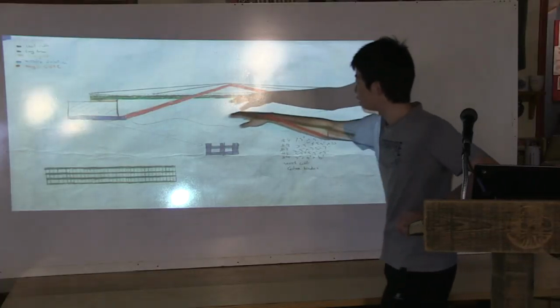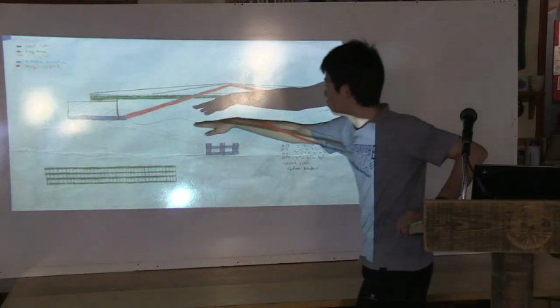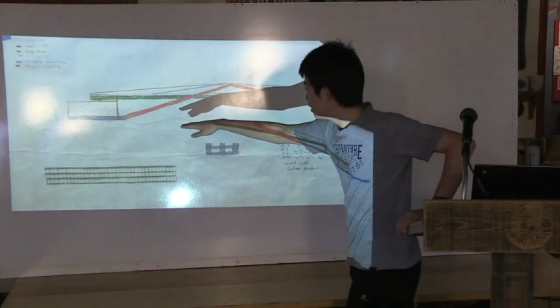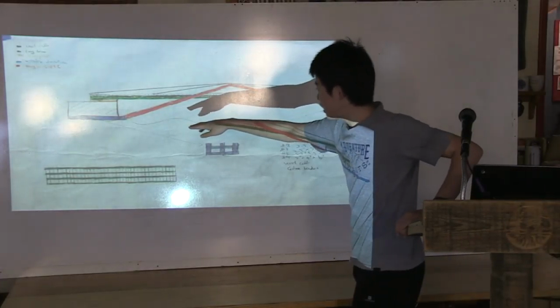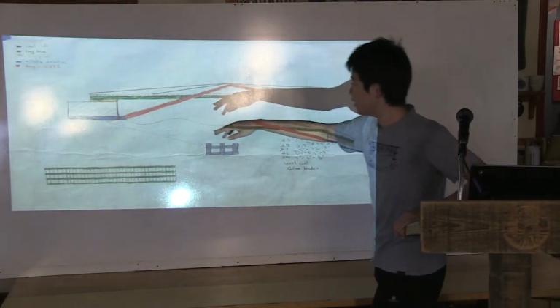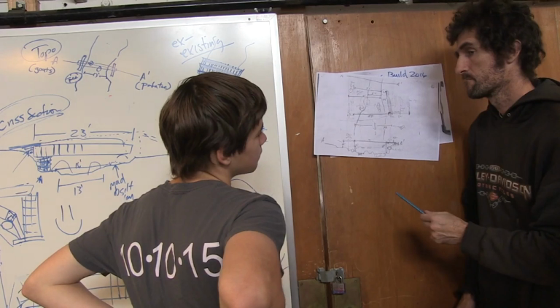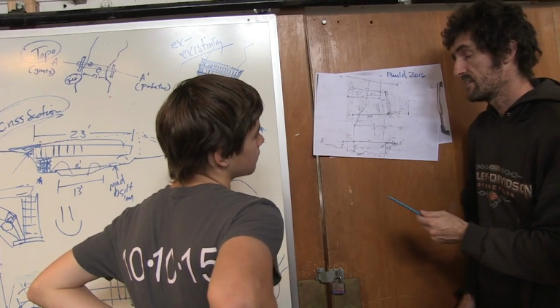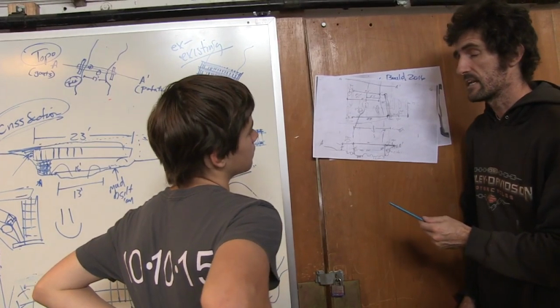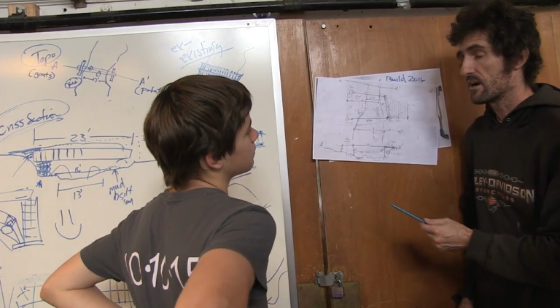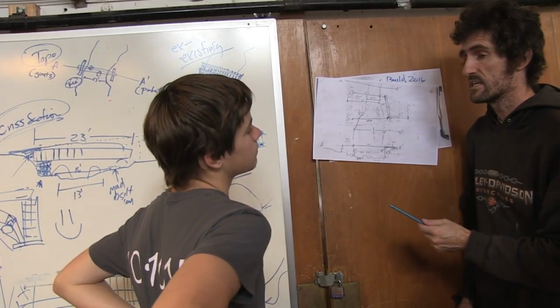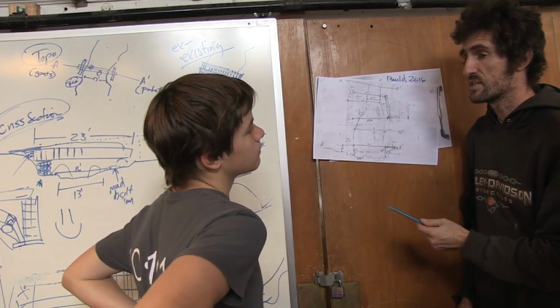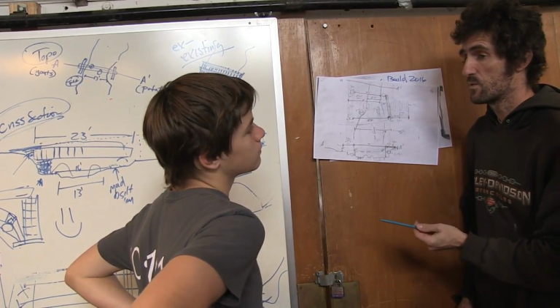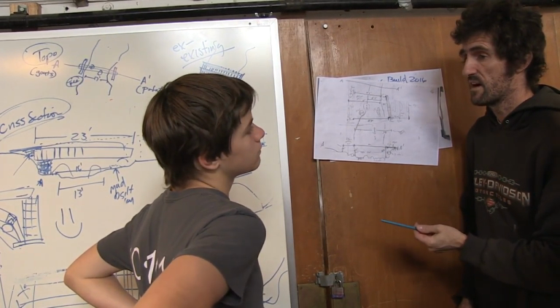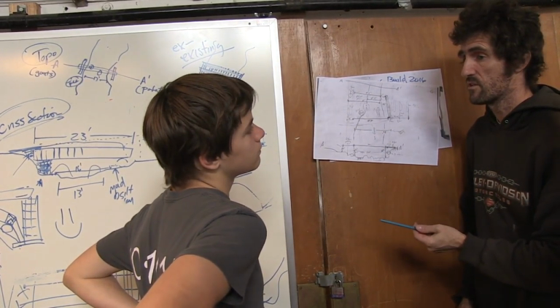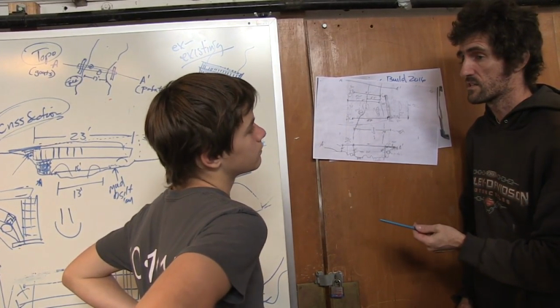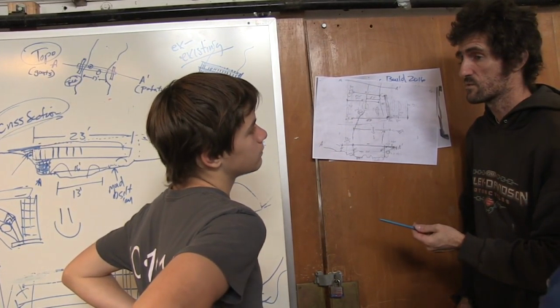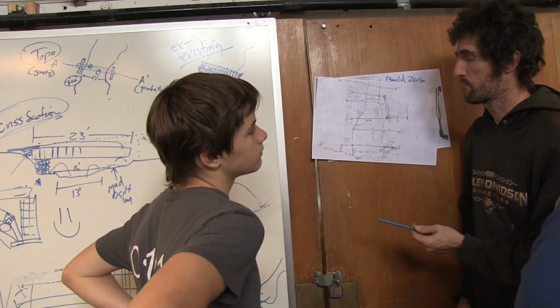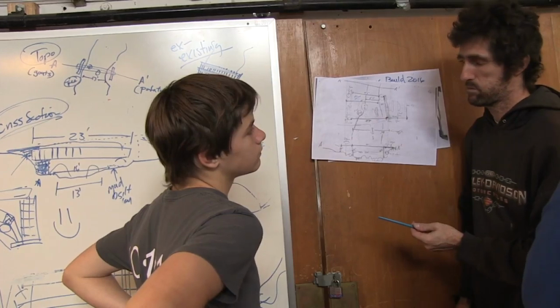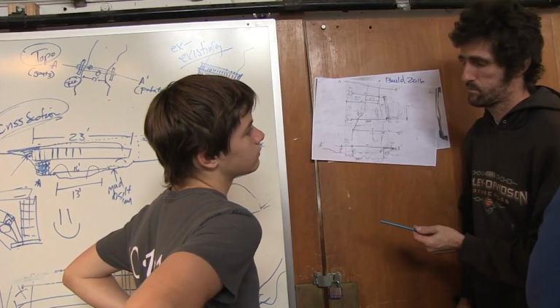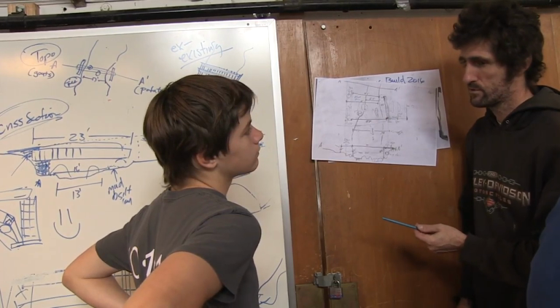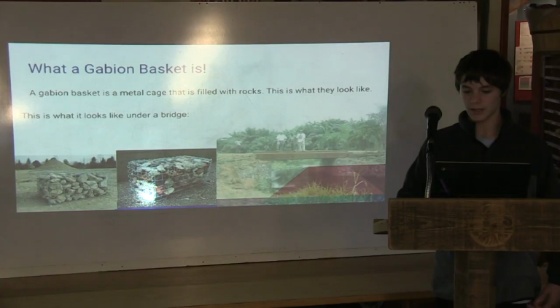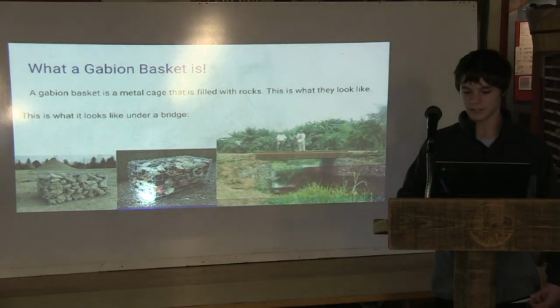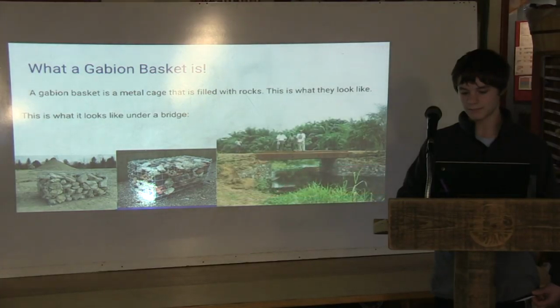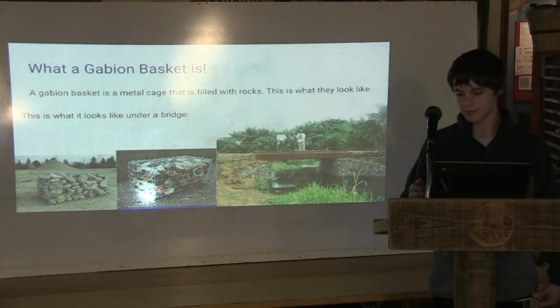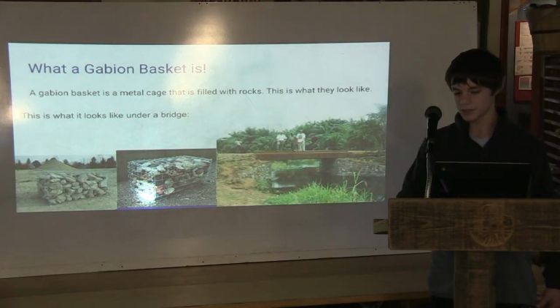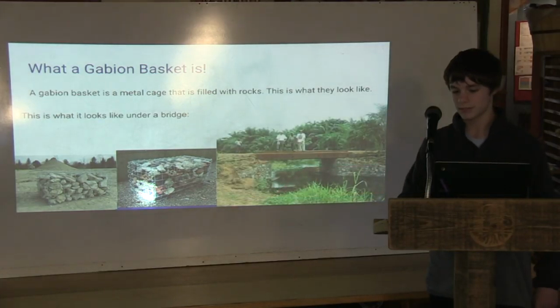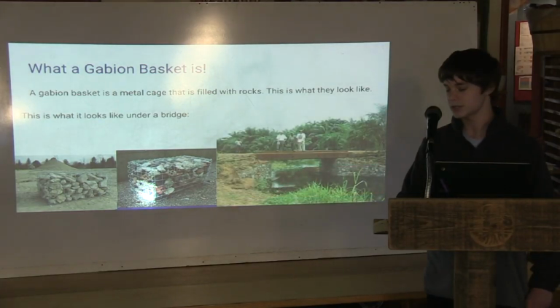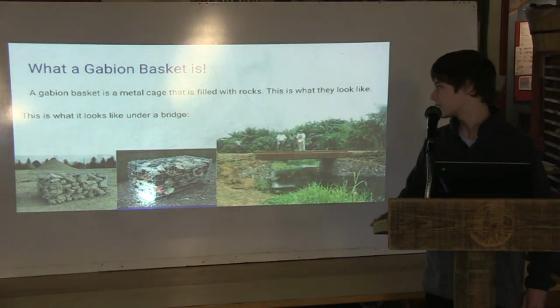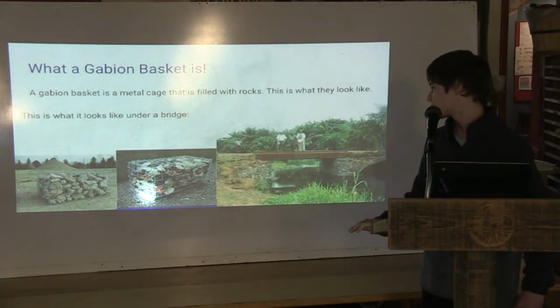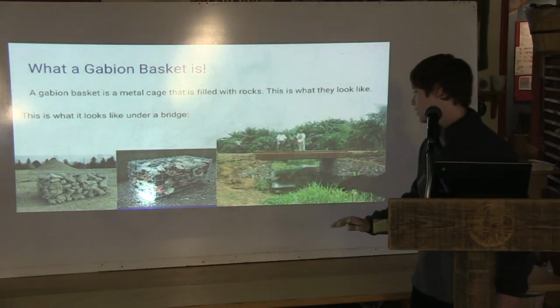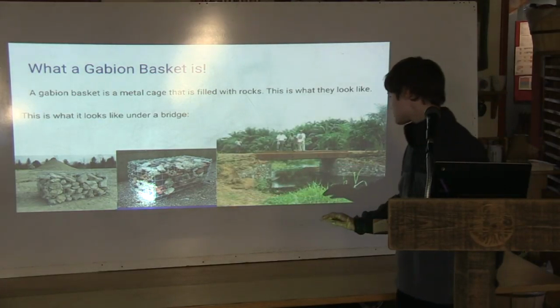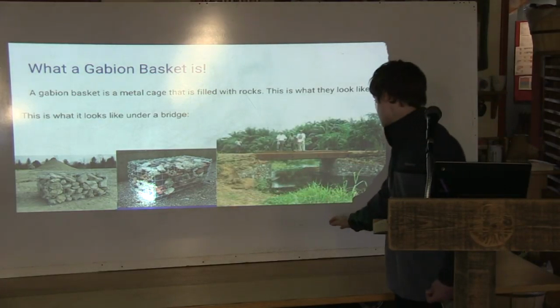That was part of the course — being able to both design a usable structure while also presenting it to the student body.